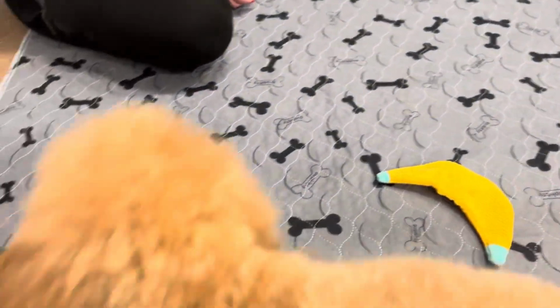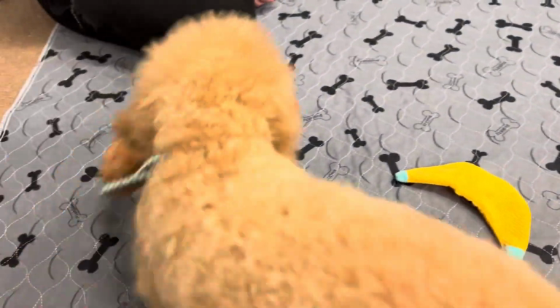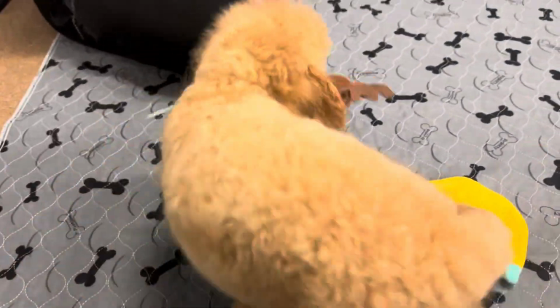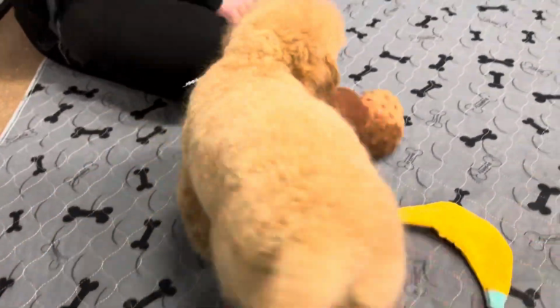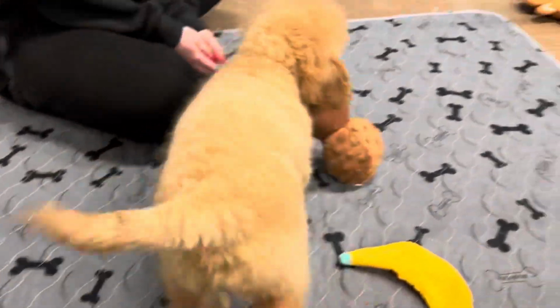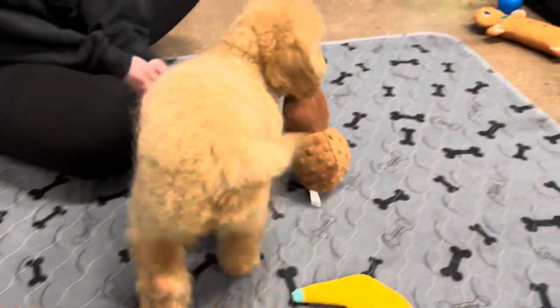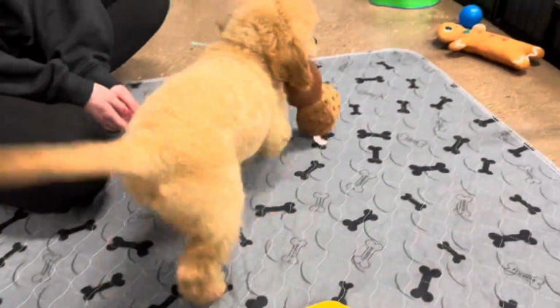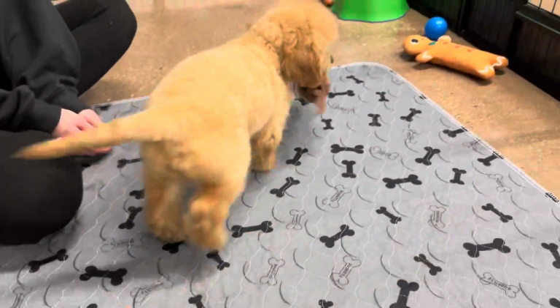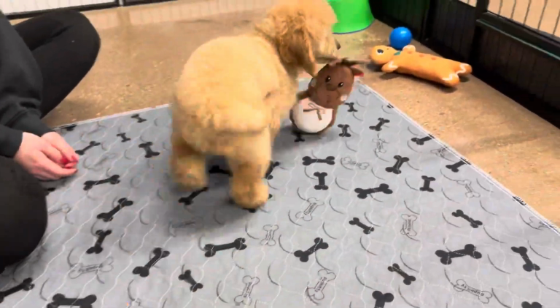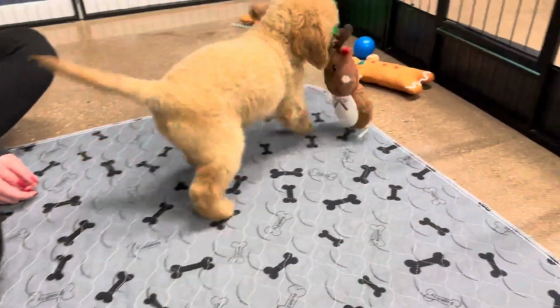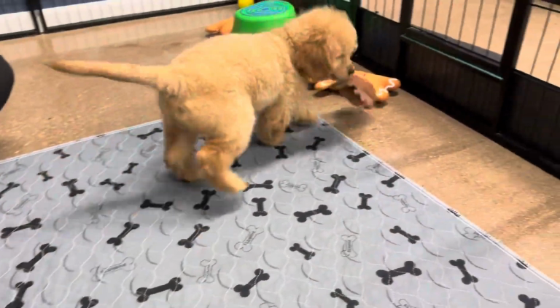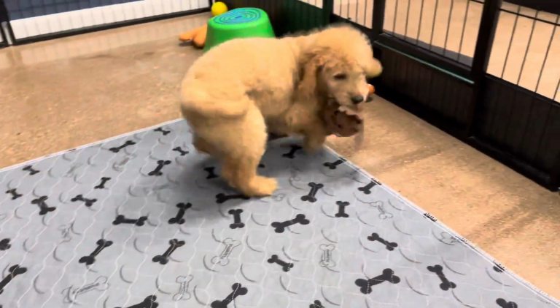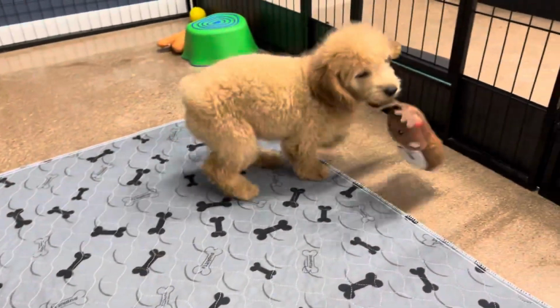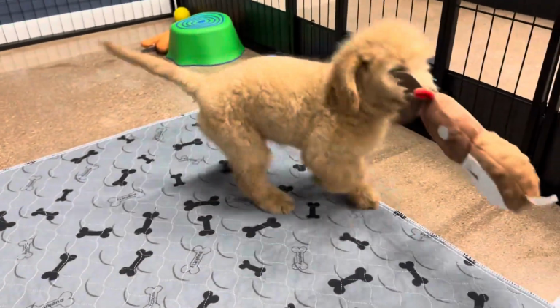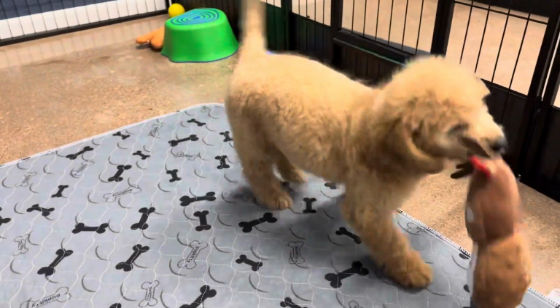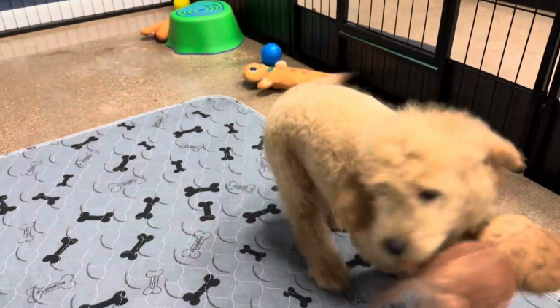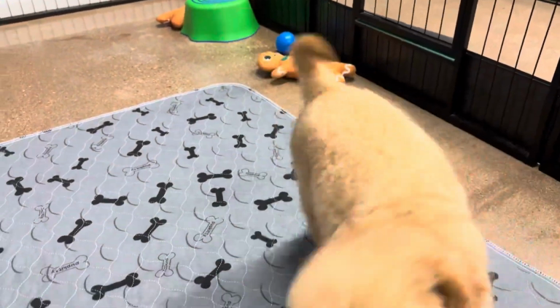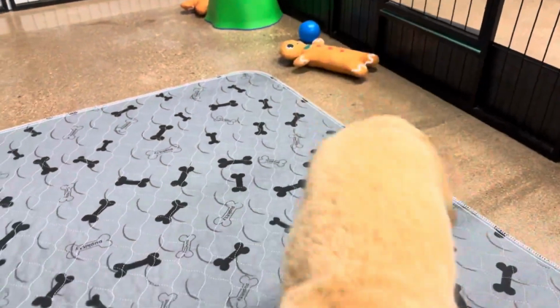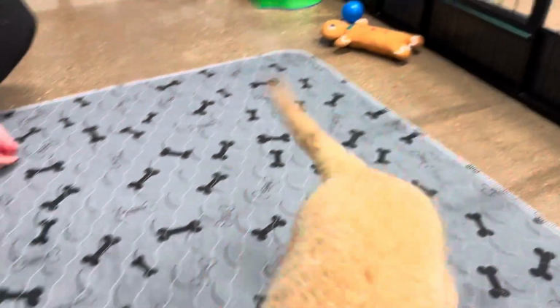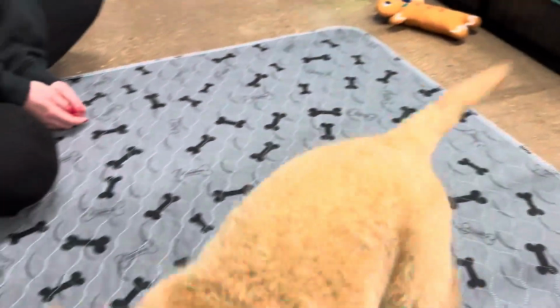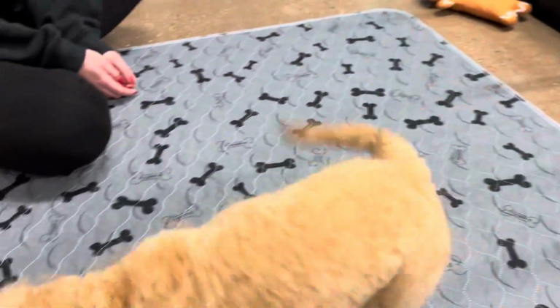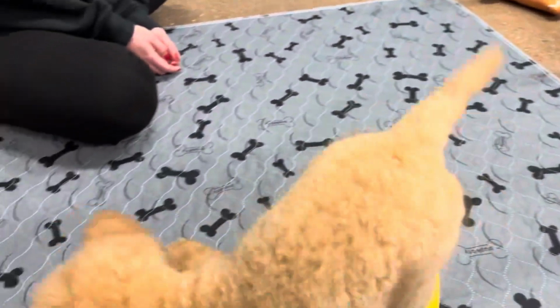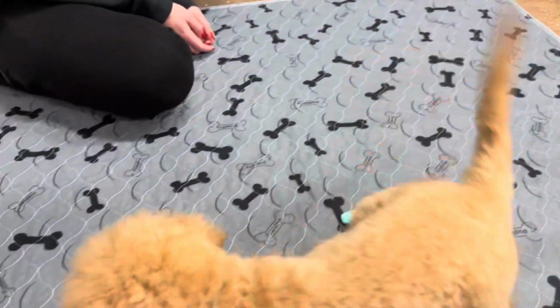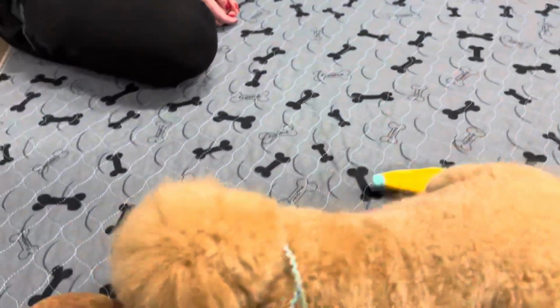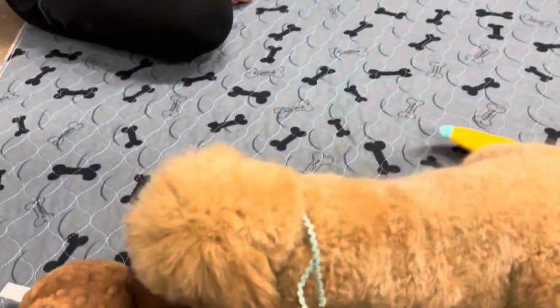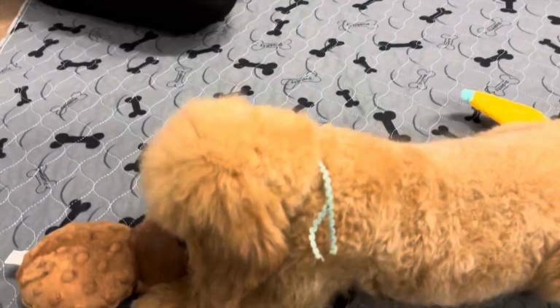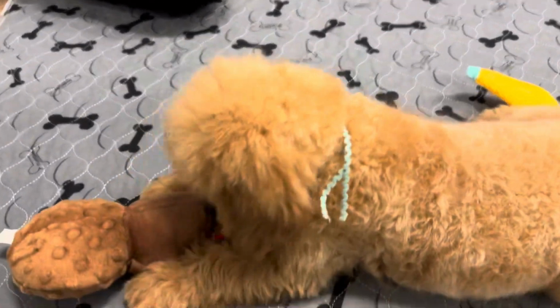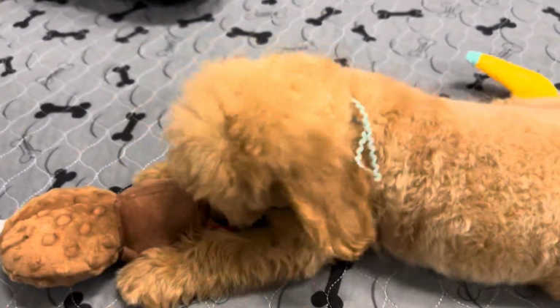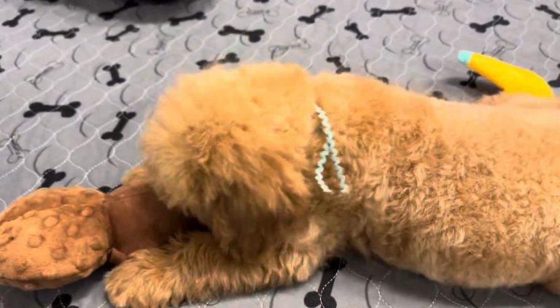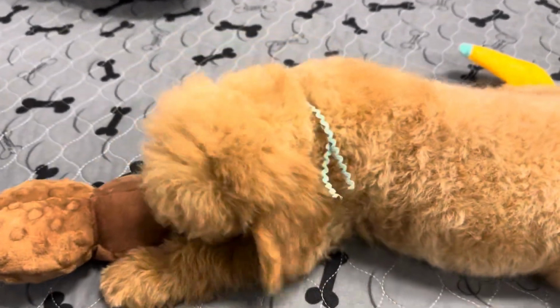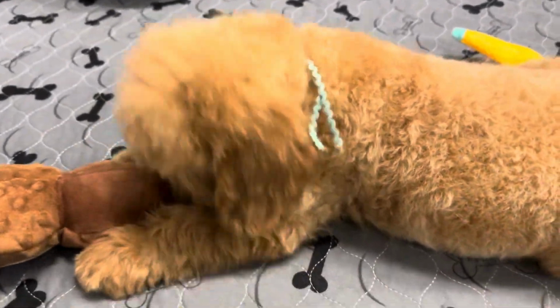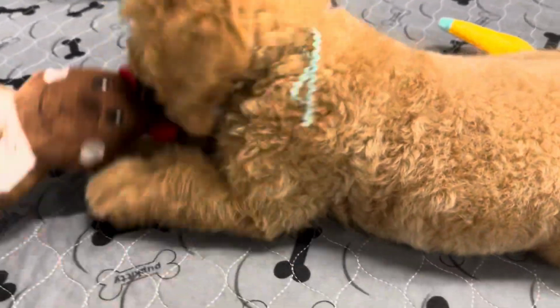She likes that toy! She's a really sweet girl.